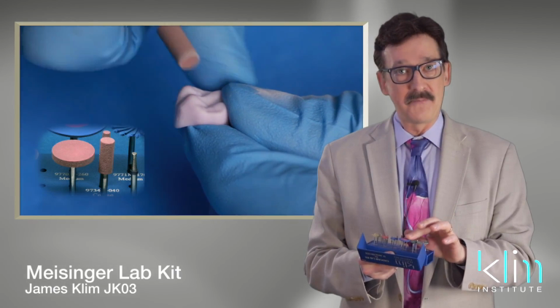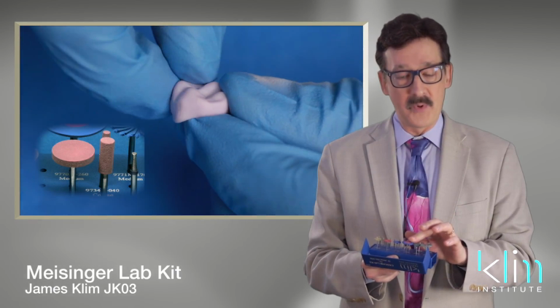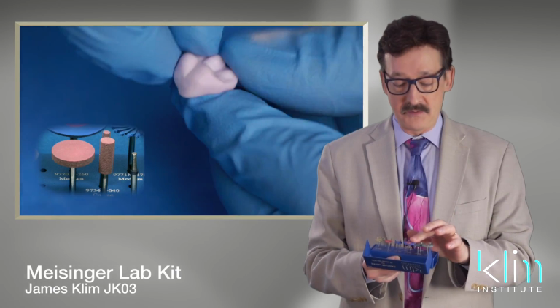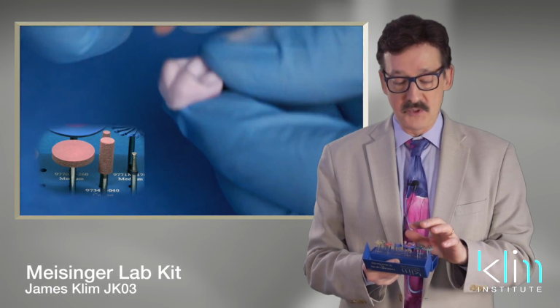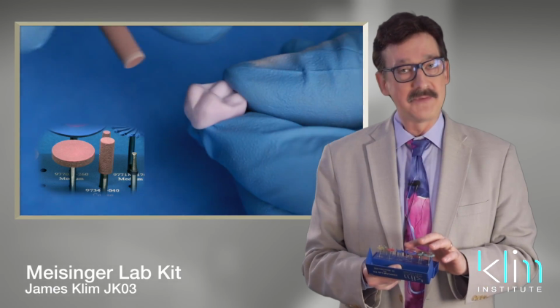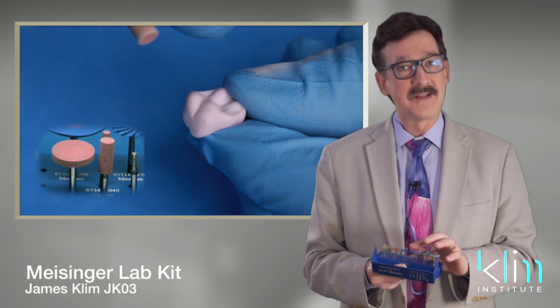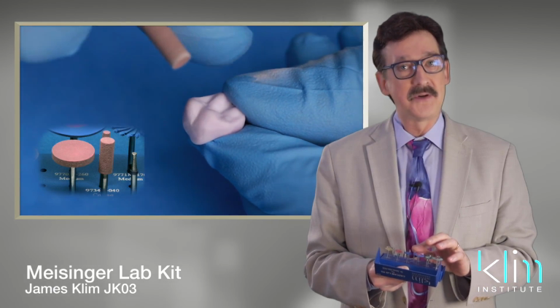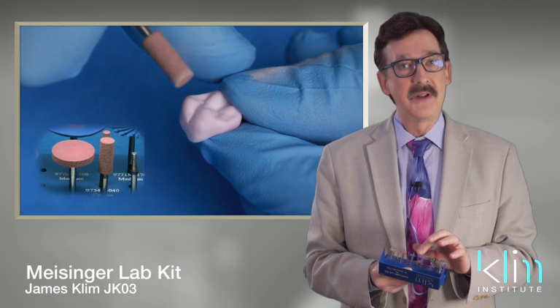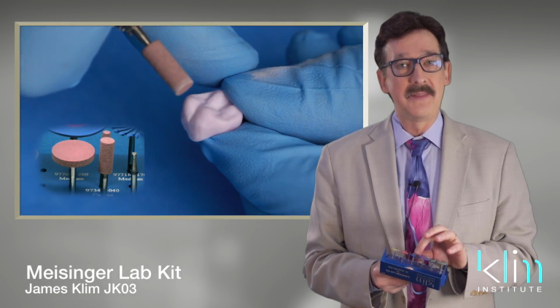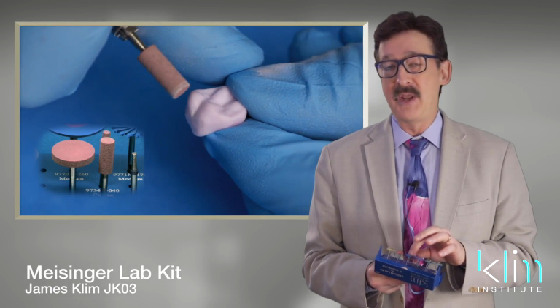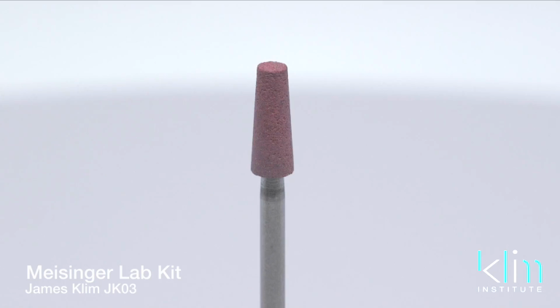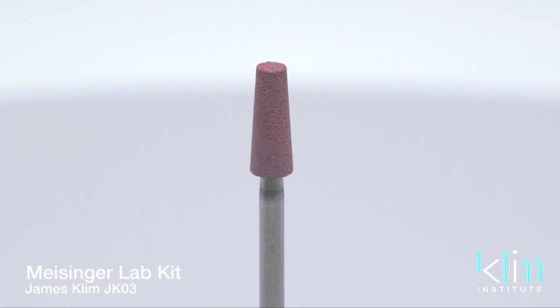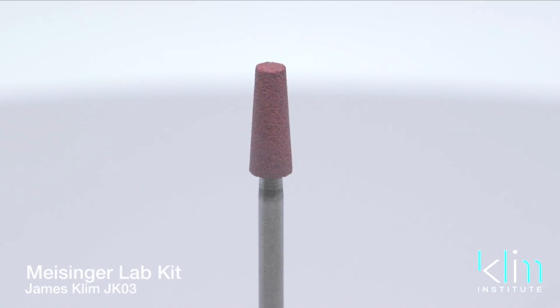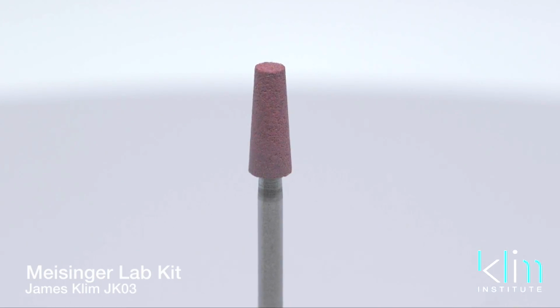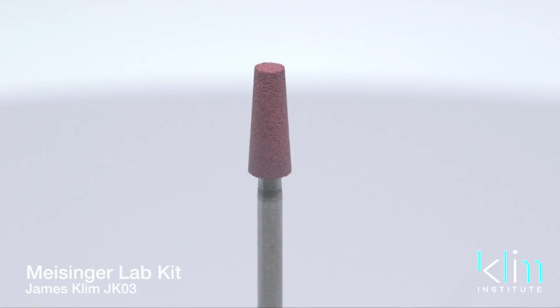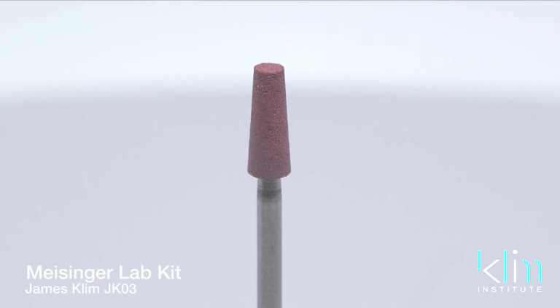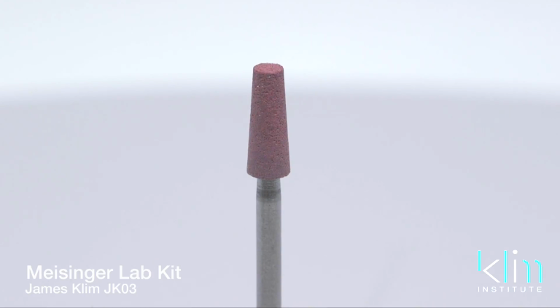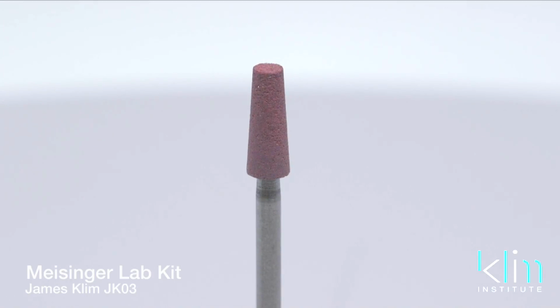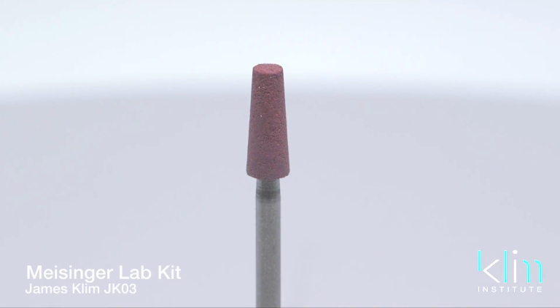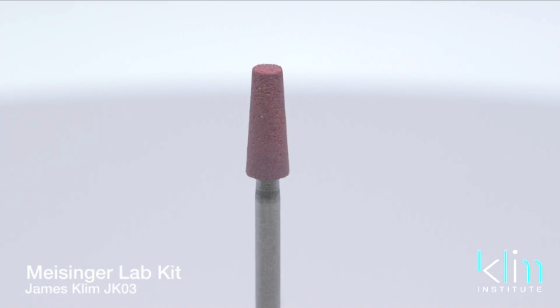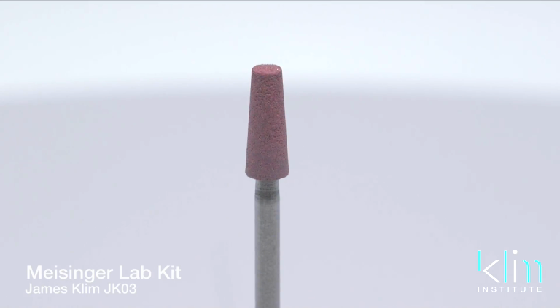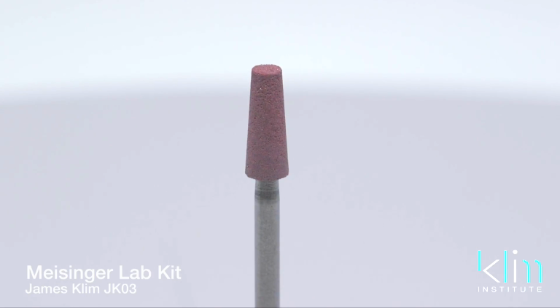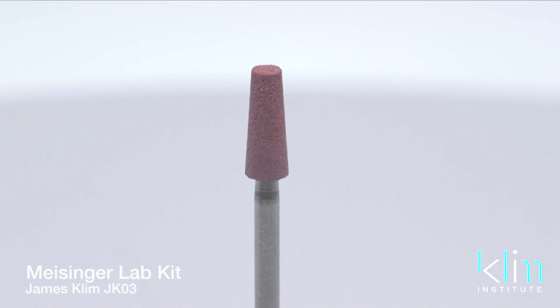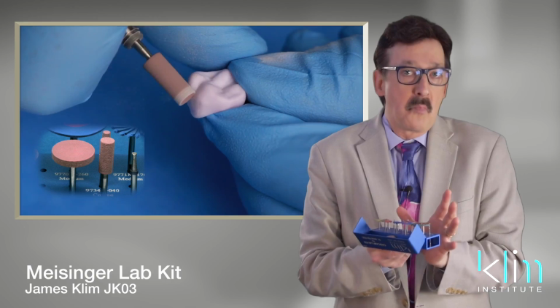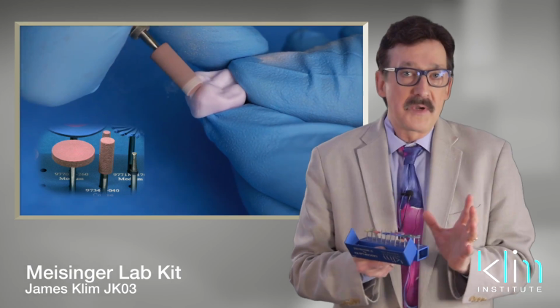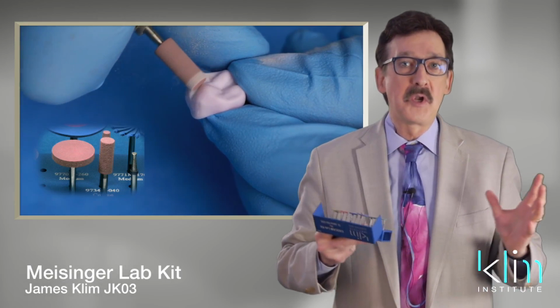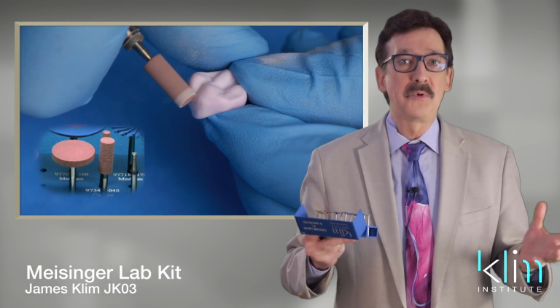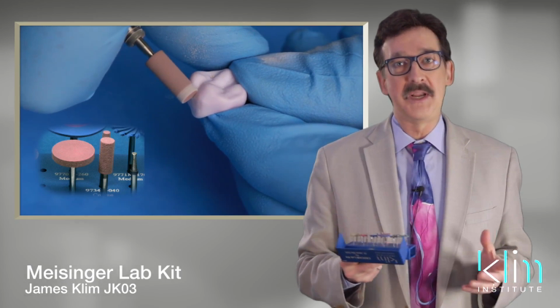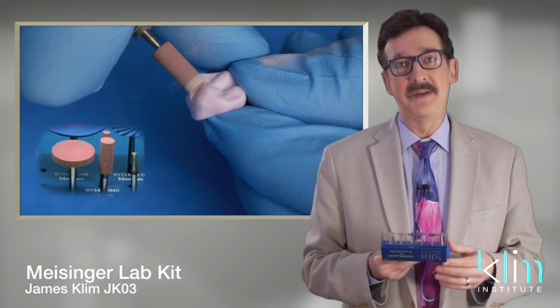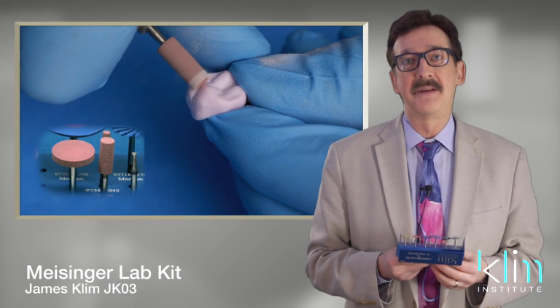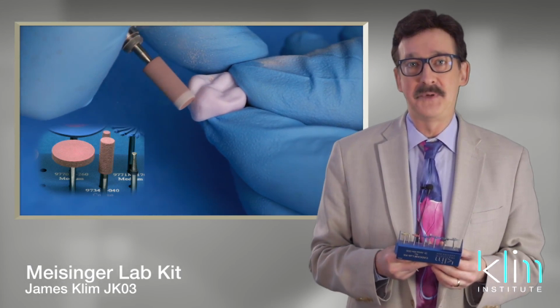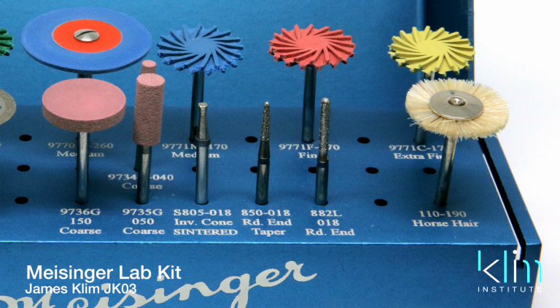There are different shapes available: you have your wheel, you have a cylinder, and then you have a taper — designed for more of a global shaping objective.